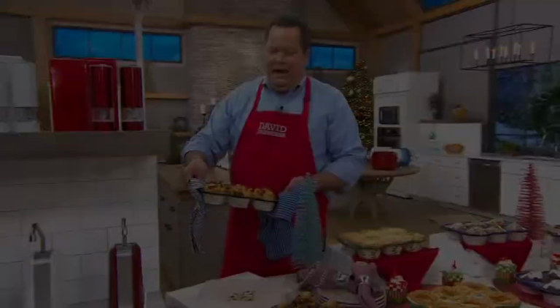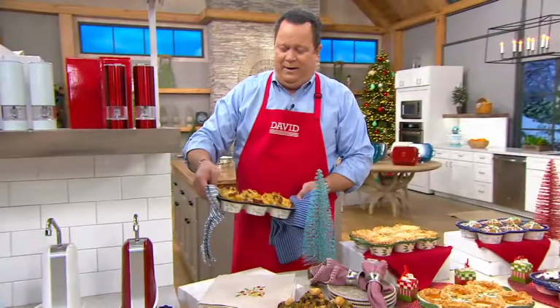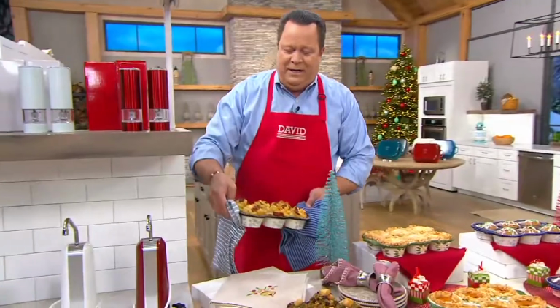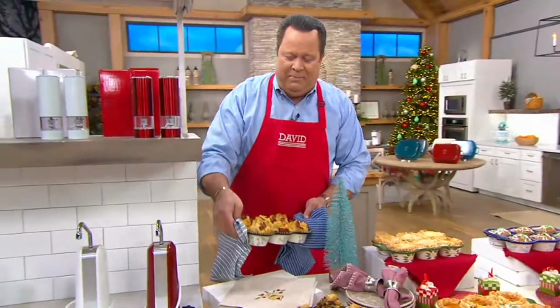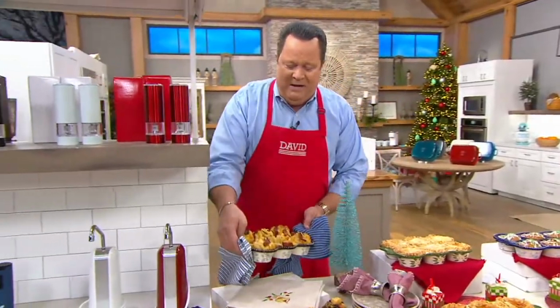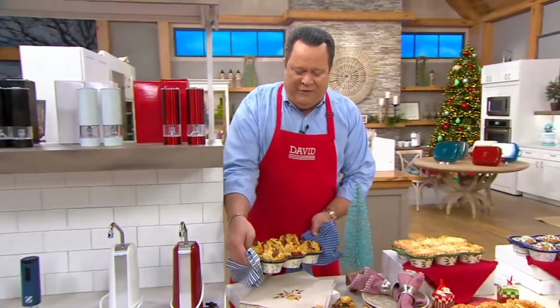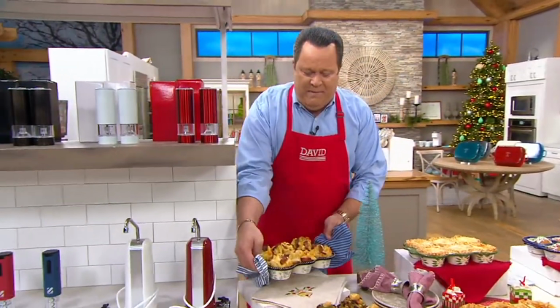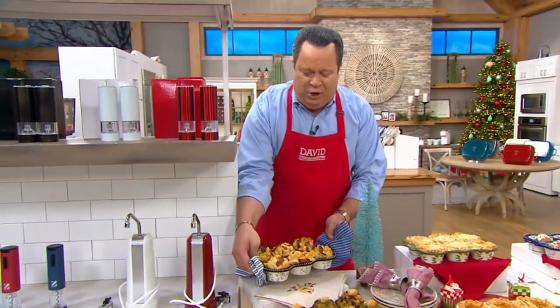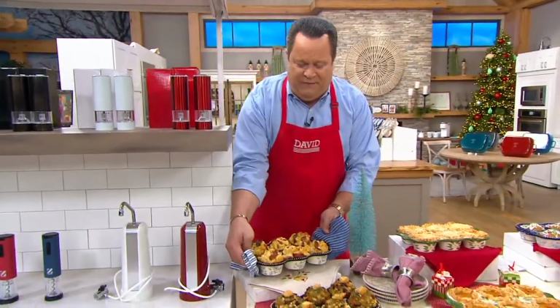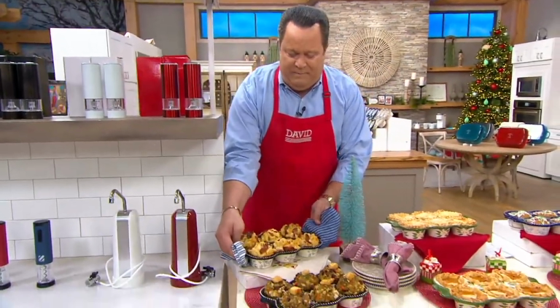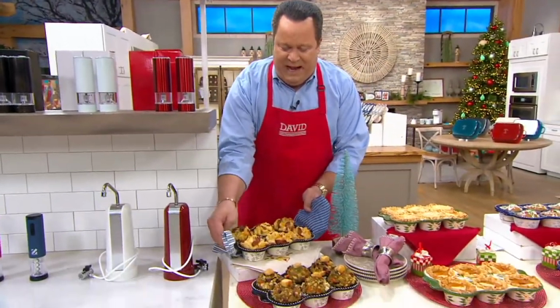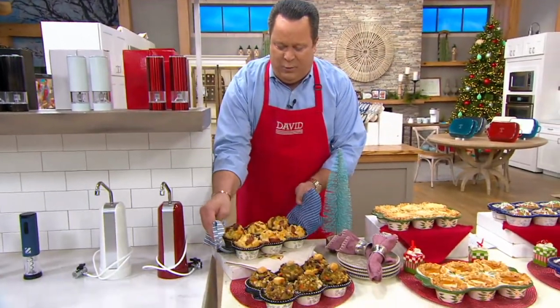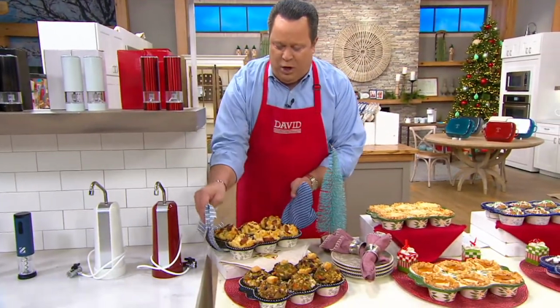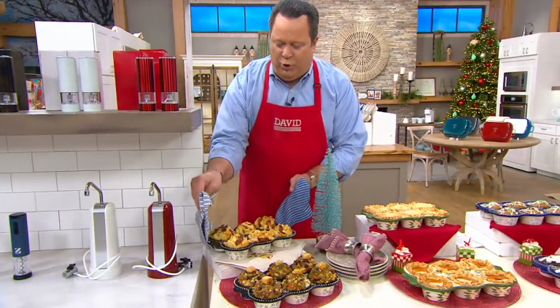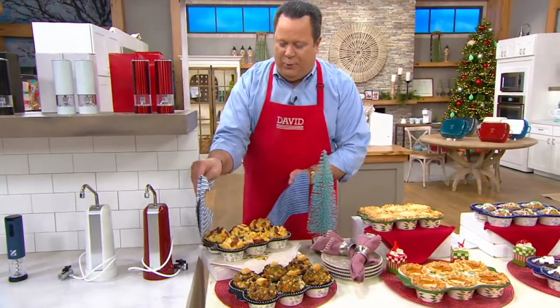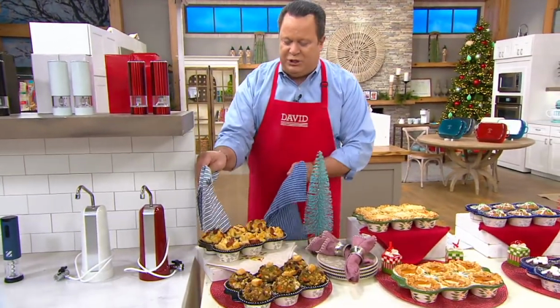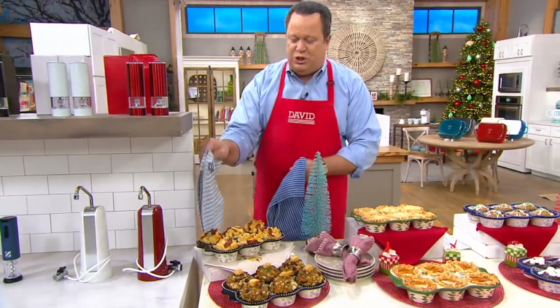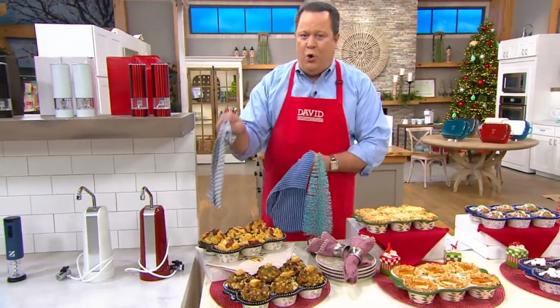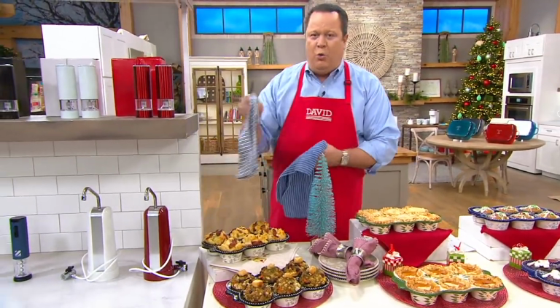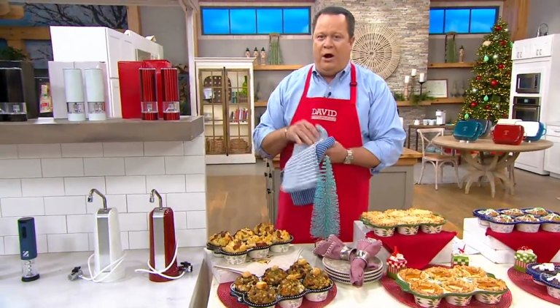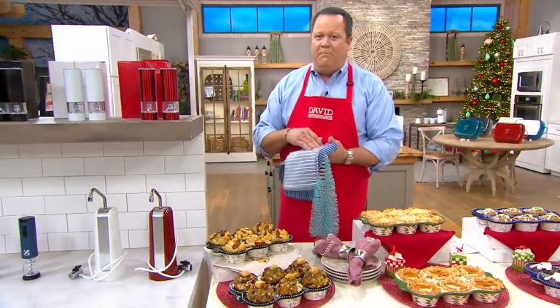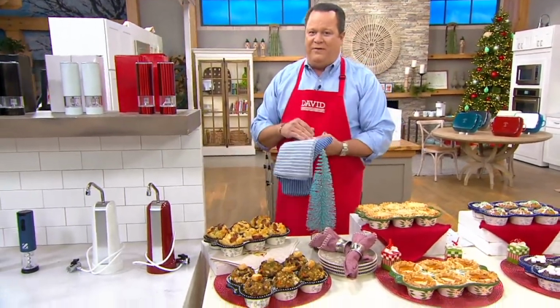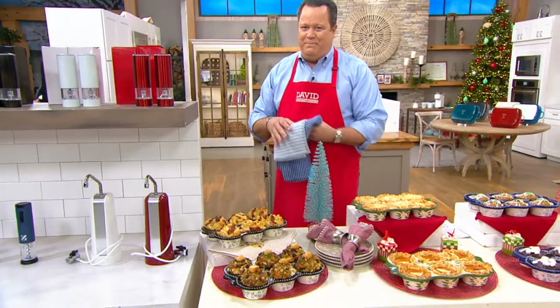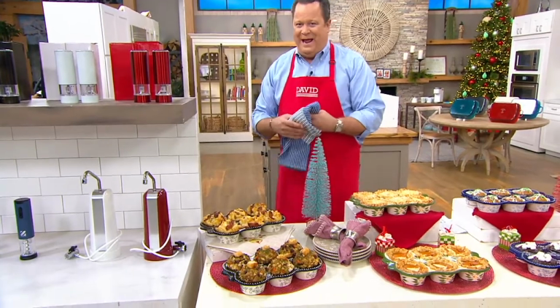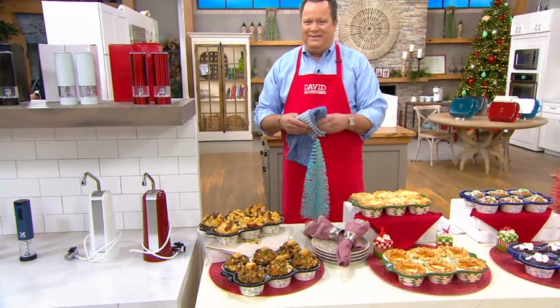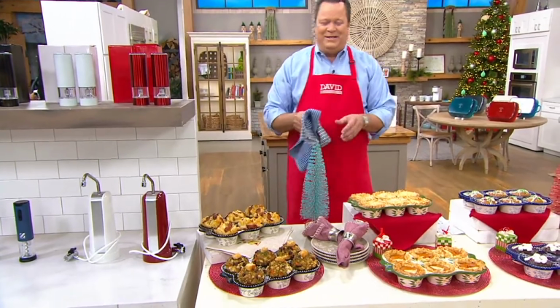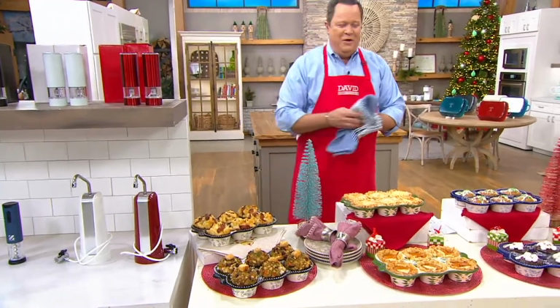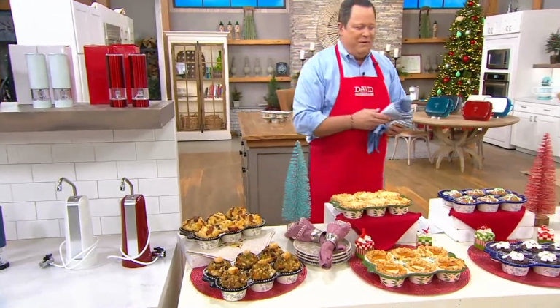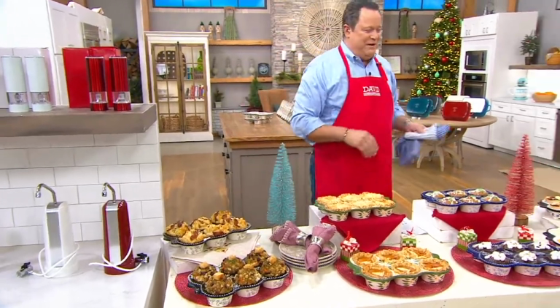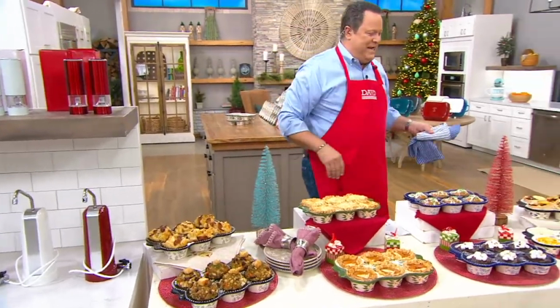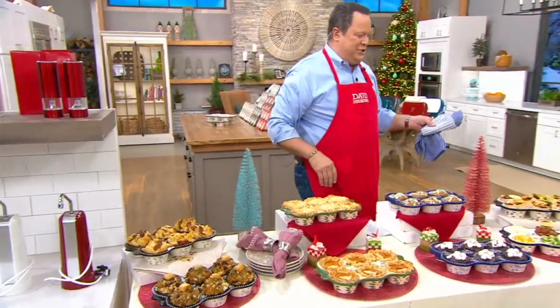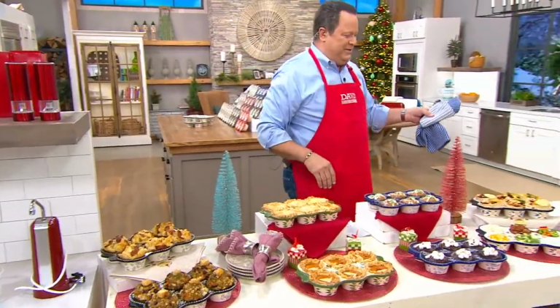Muffin pan — but not the metal muffin pan that we all grew up with. Stoneware muffin pans from Temptations.